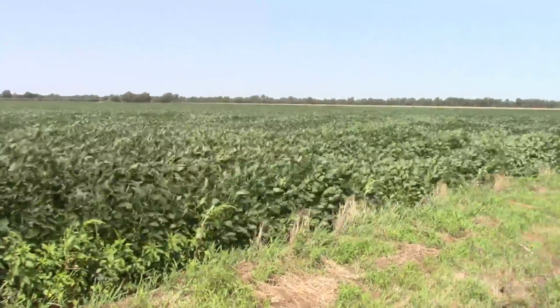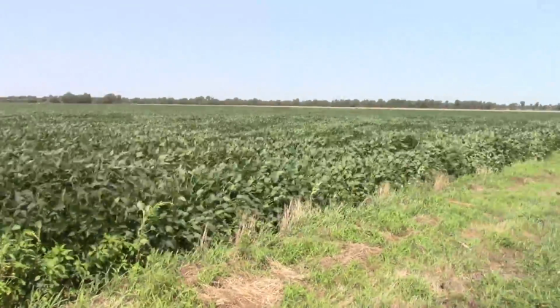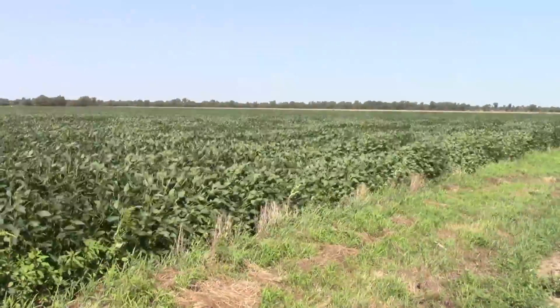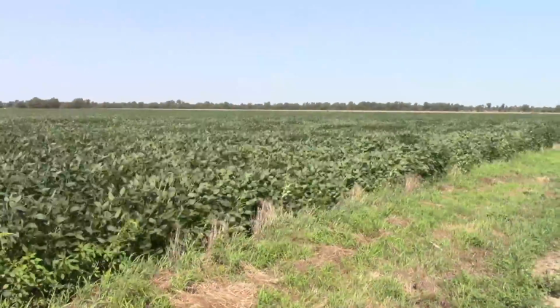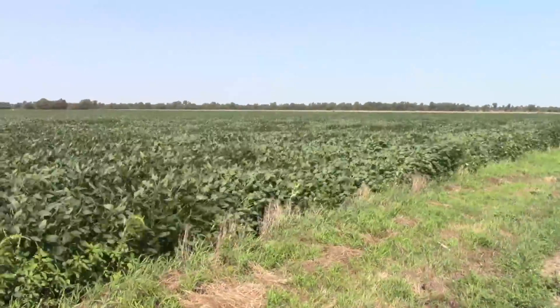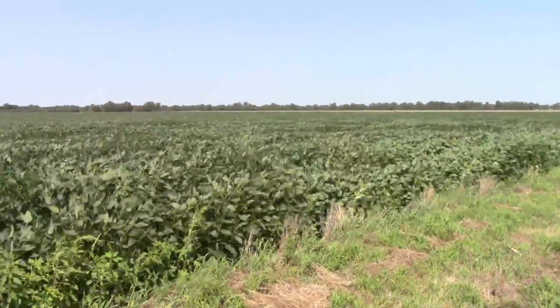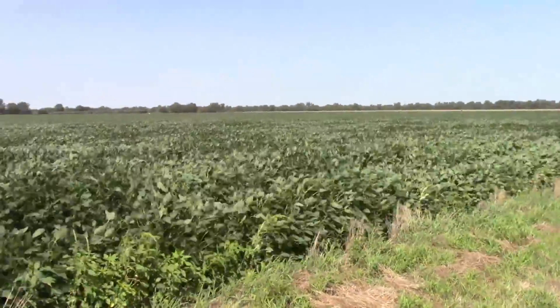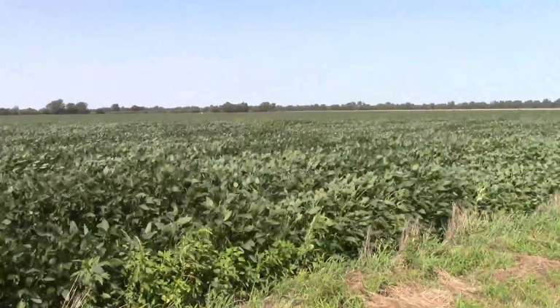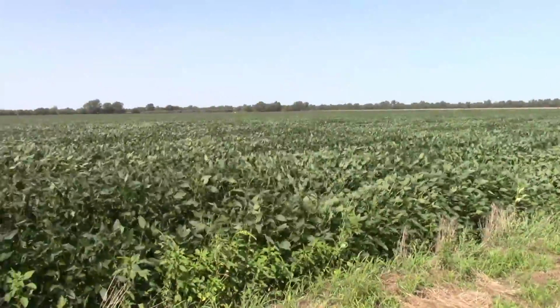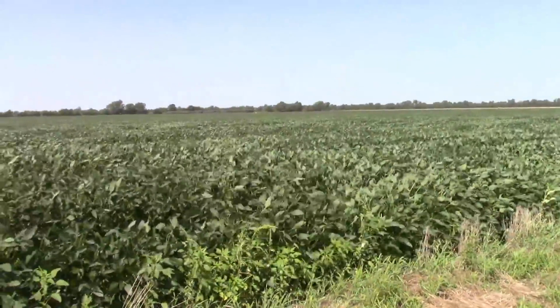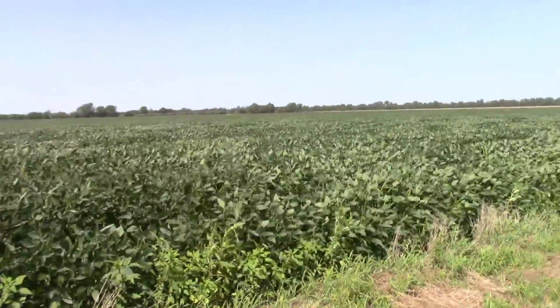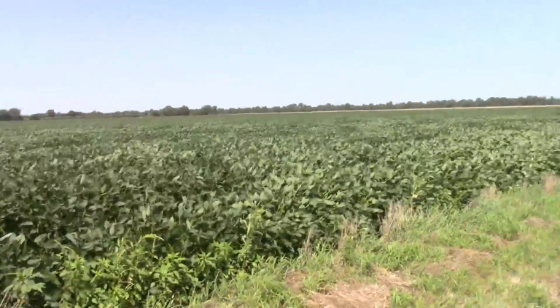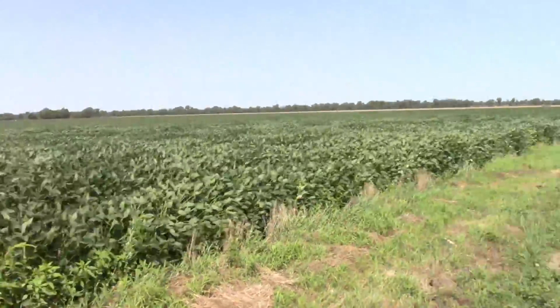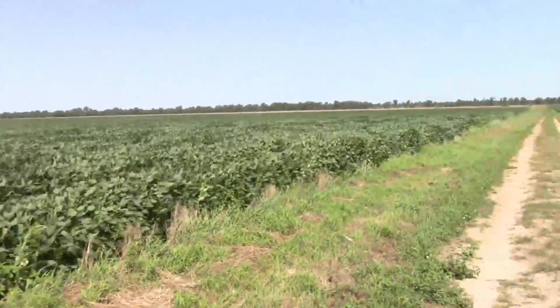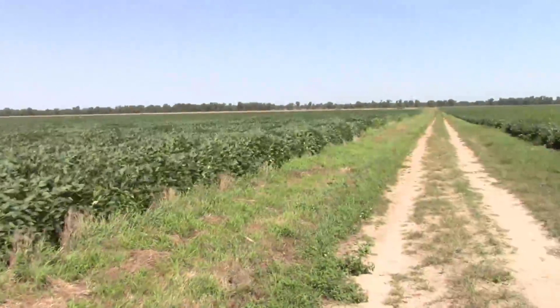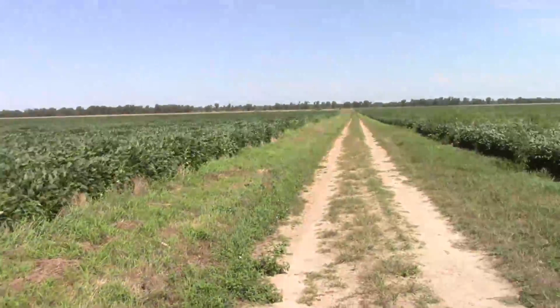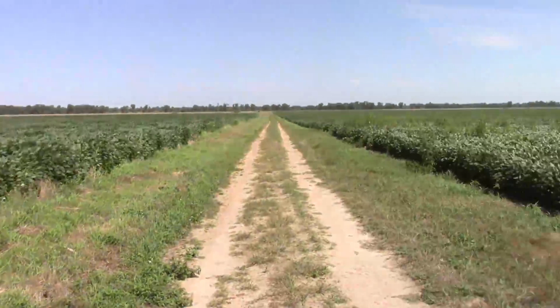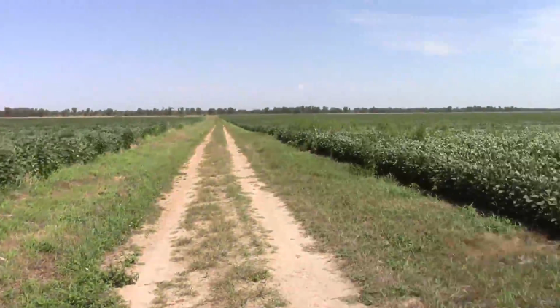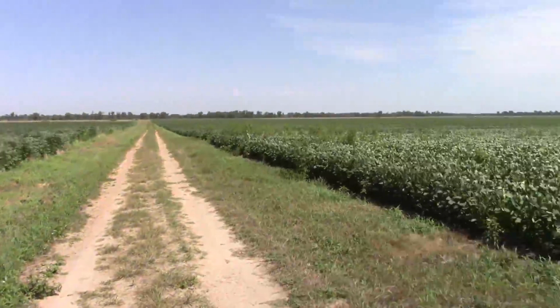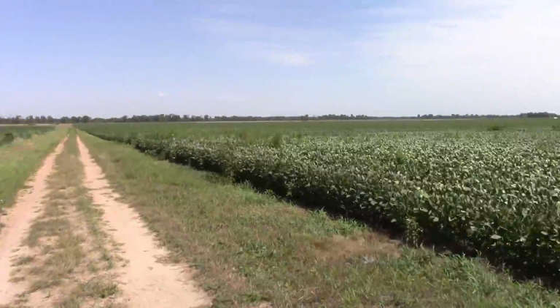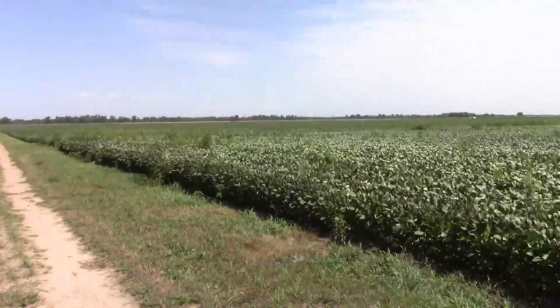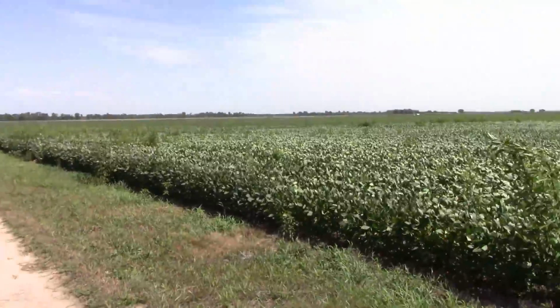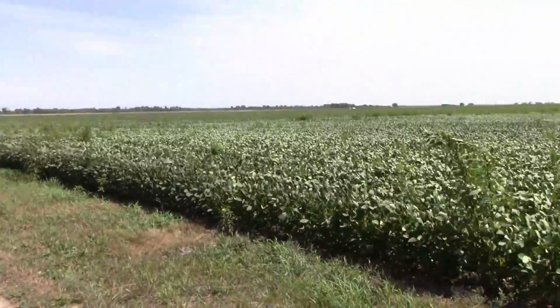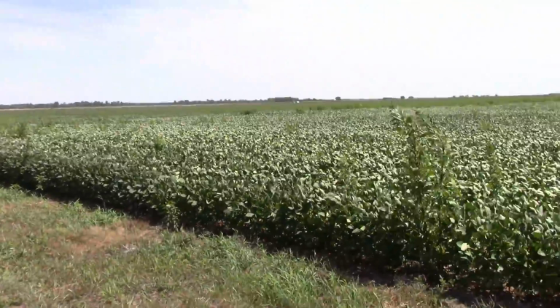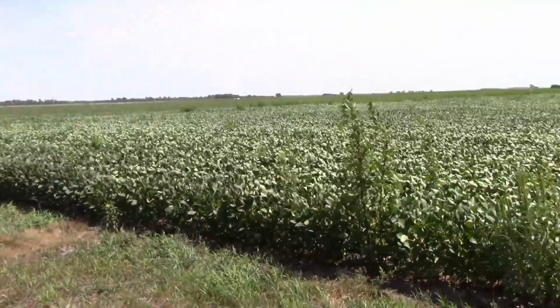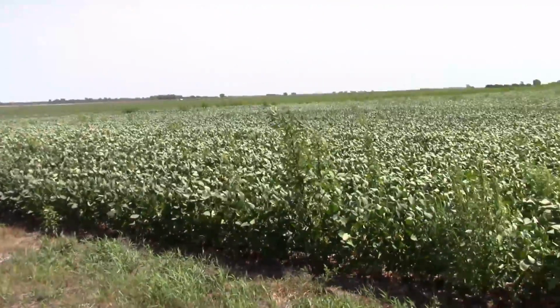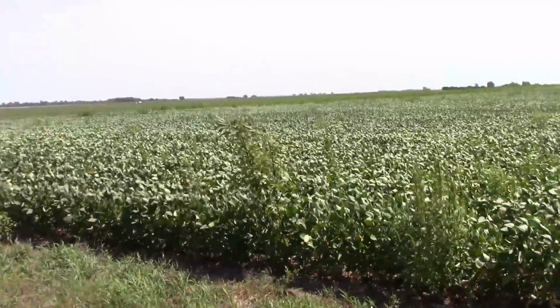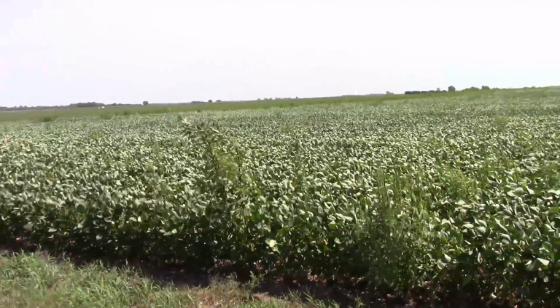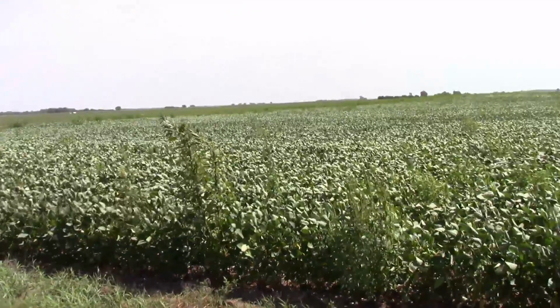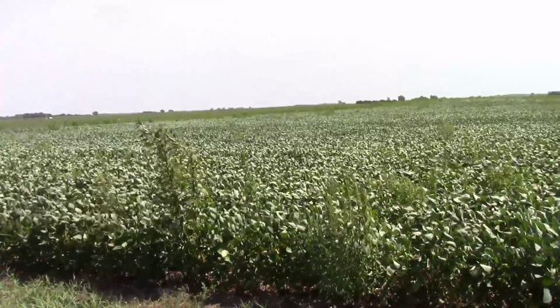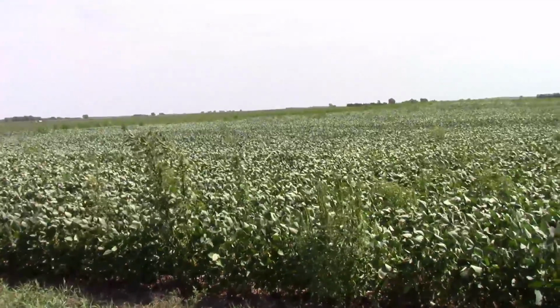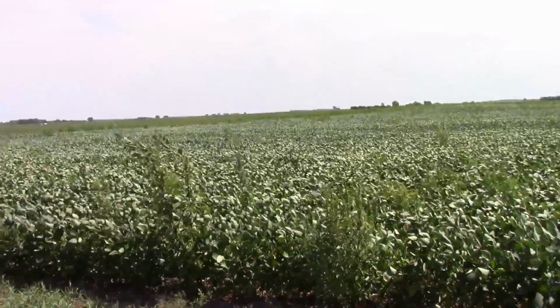Very good weed control on the Hardy side — on the Patriot side, not so much.